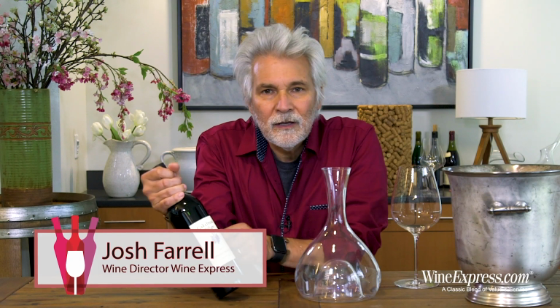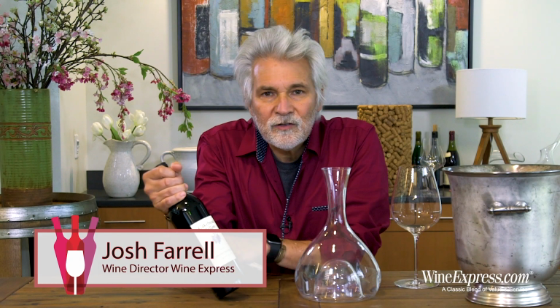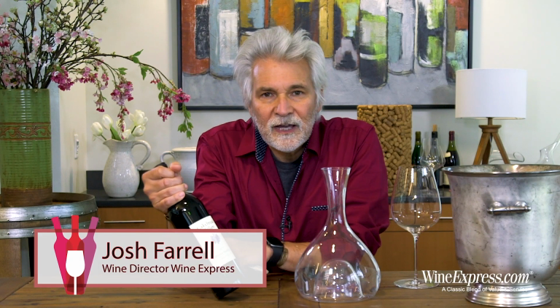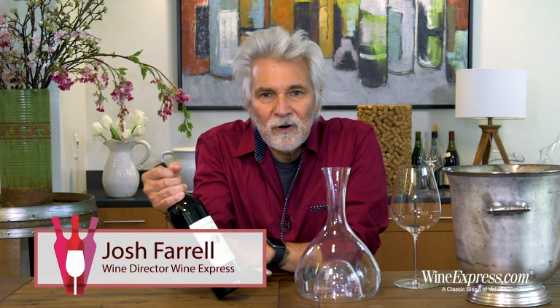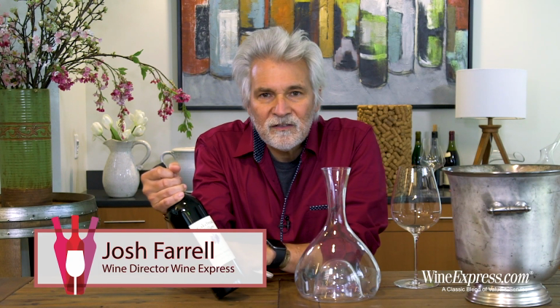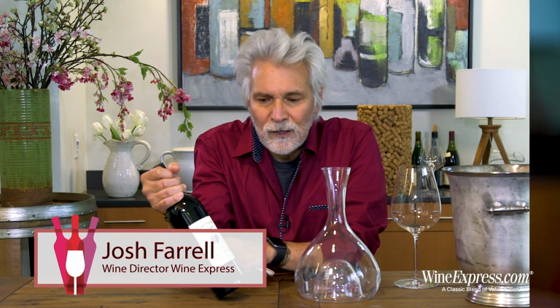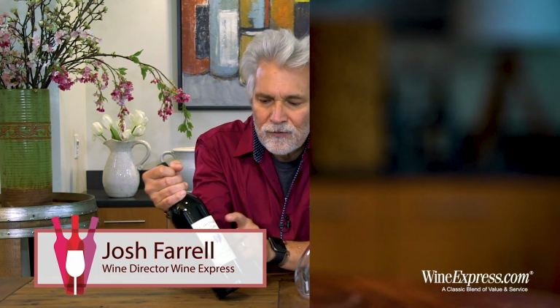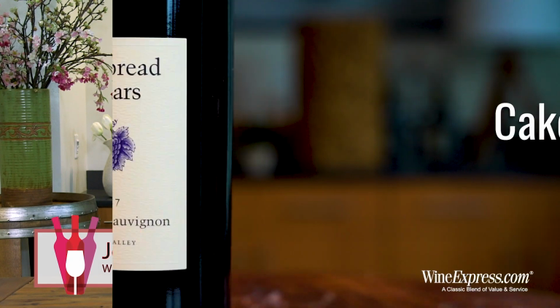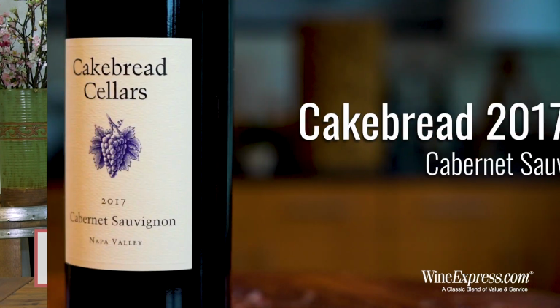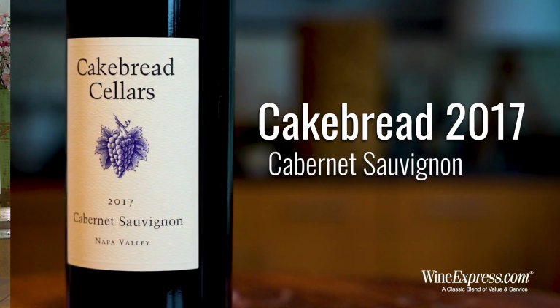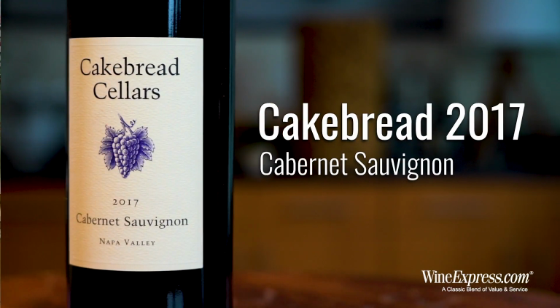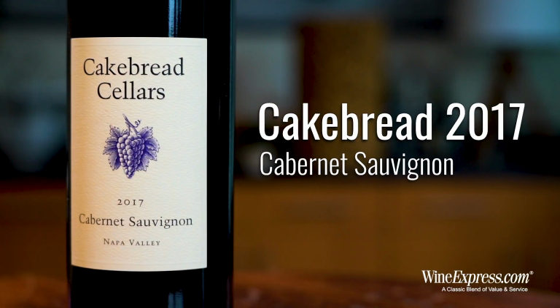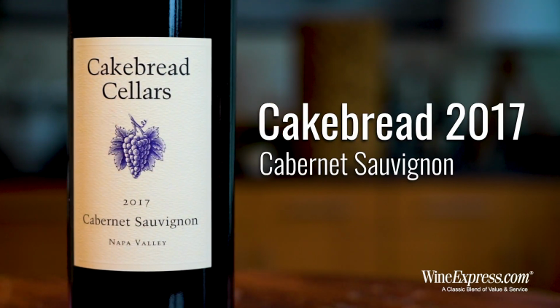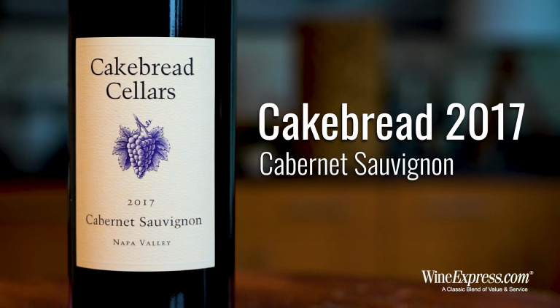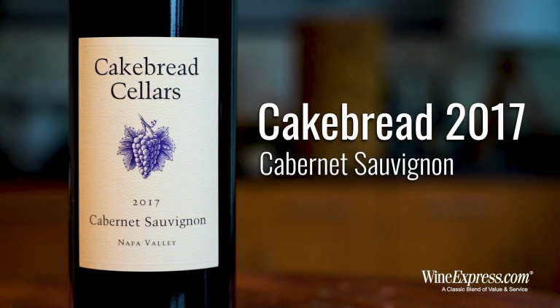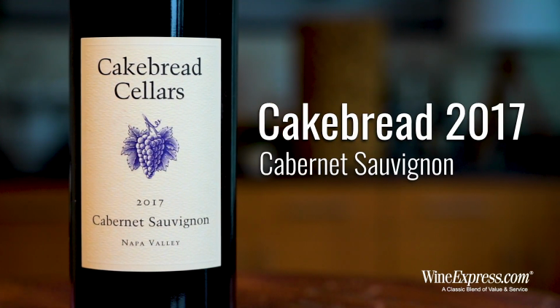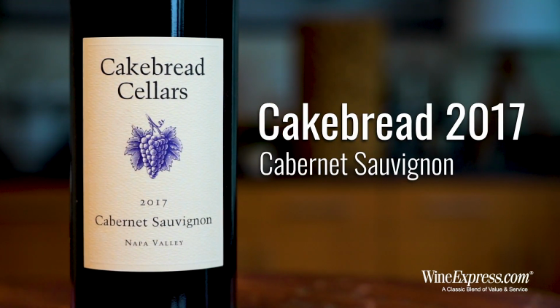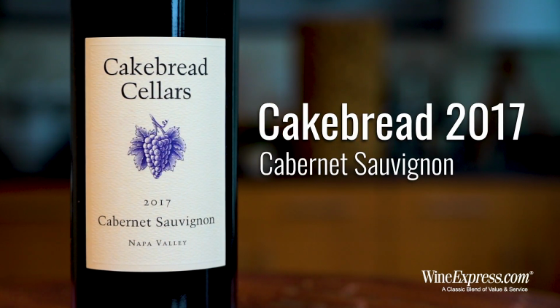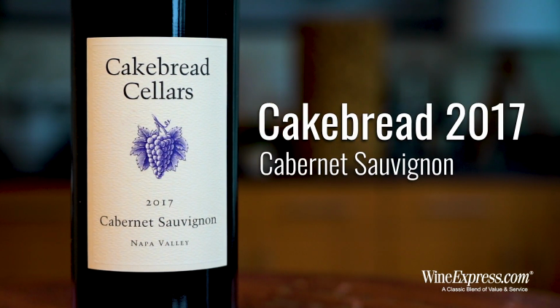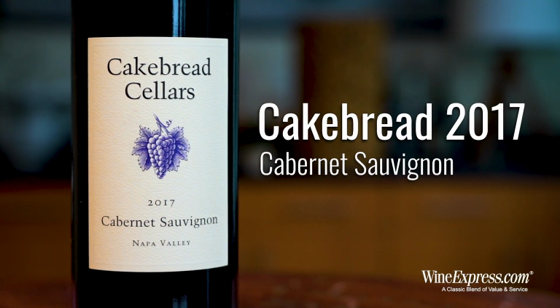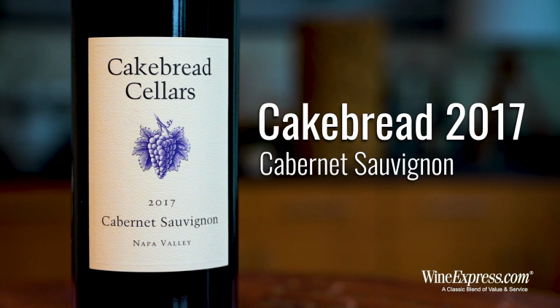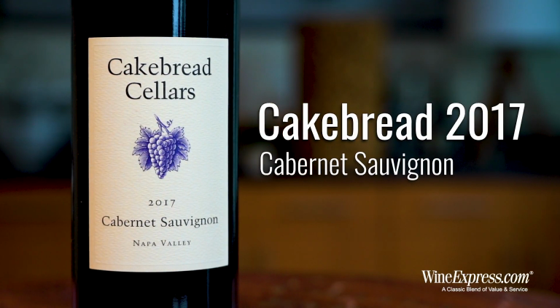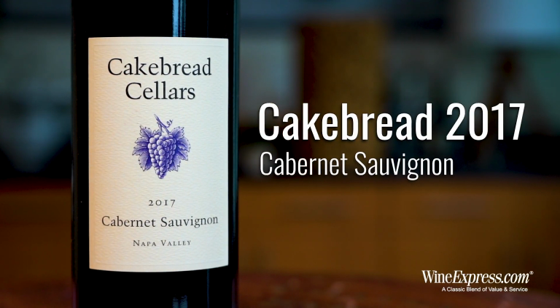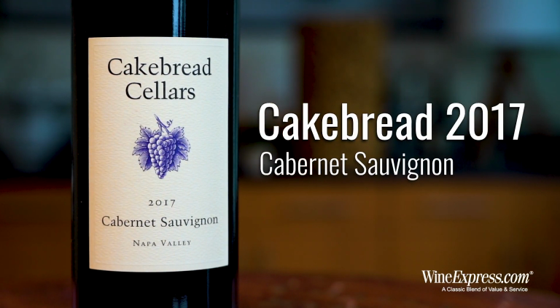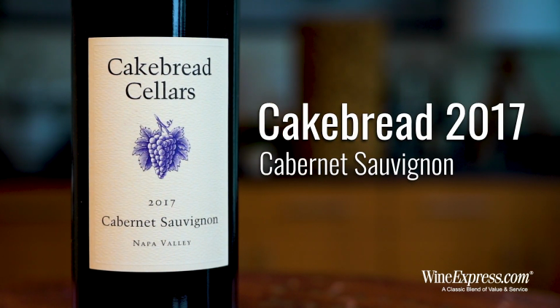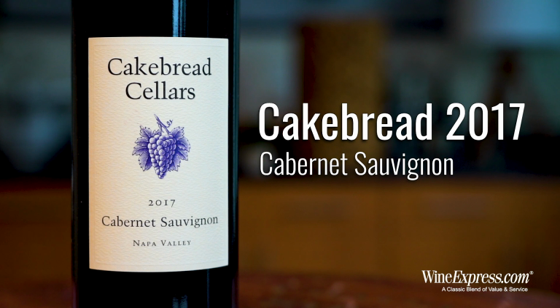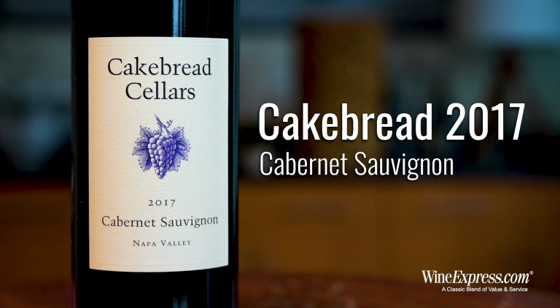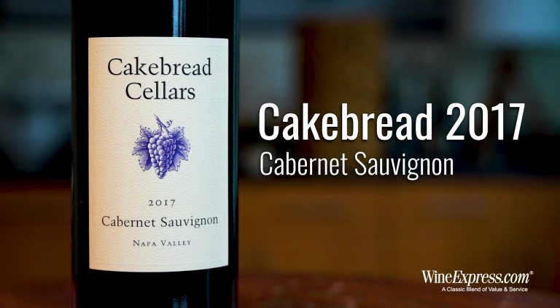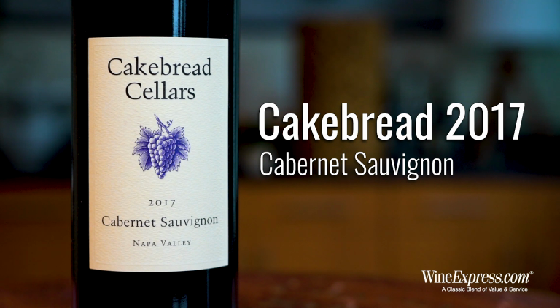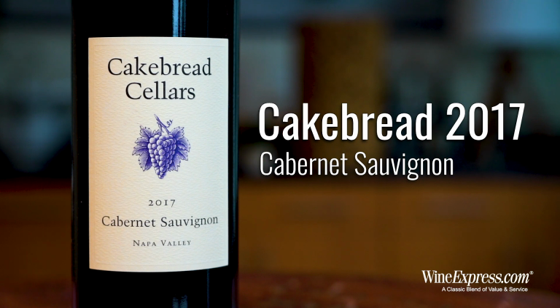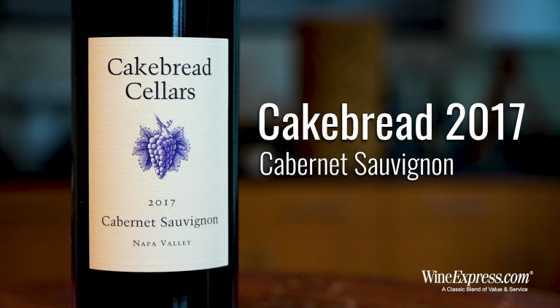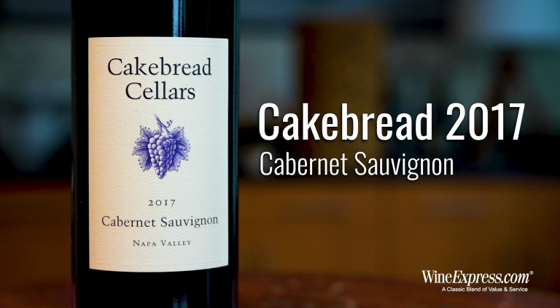Here's Cakebread Cellars. This is their 2017 Cabernet Sauvignon Napa Valley.